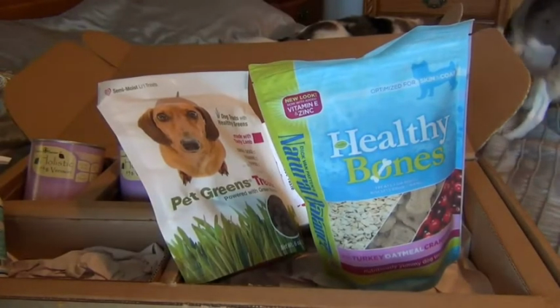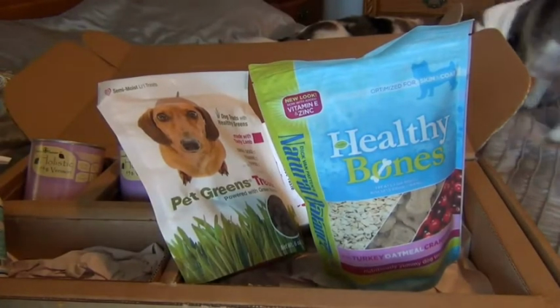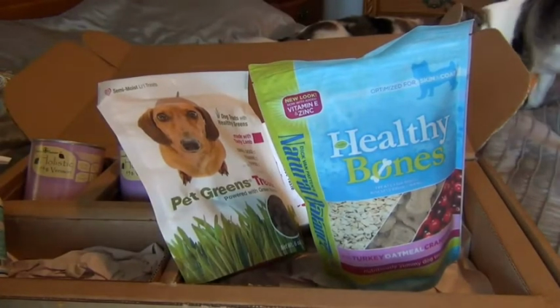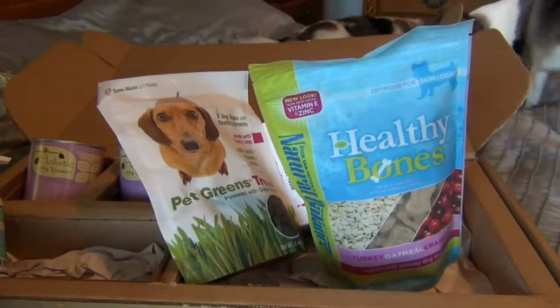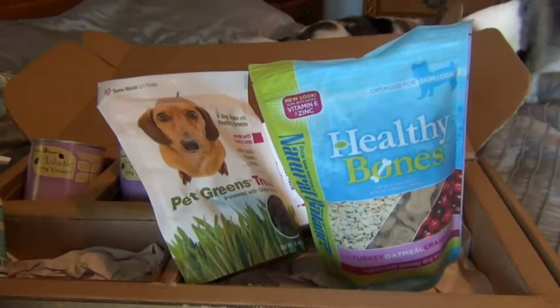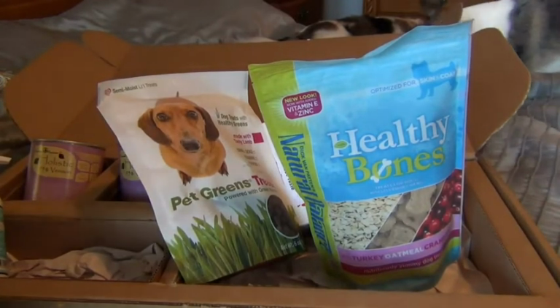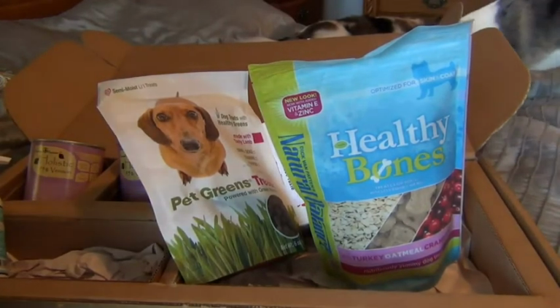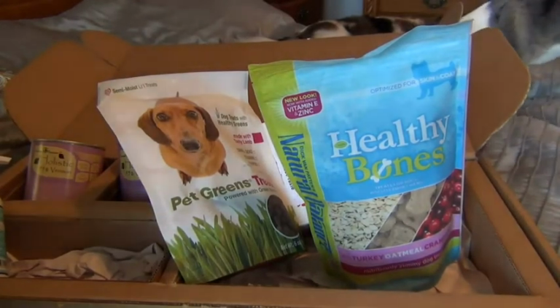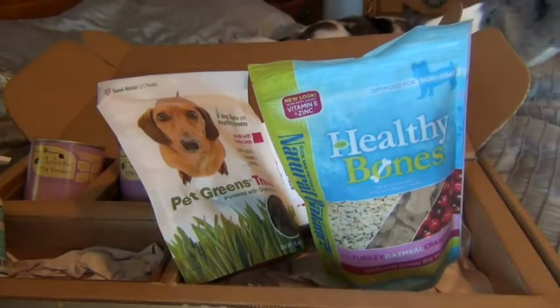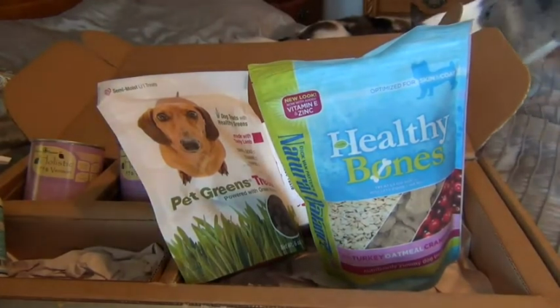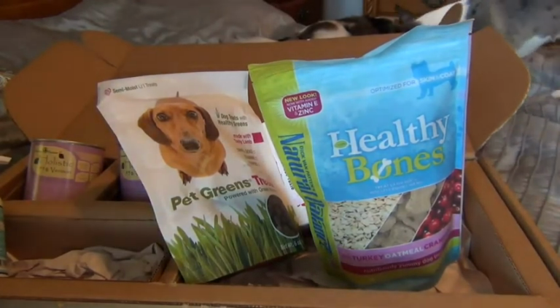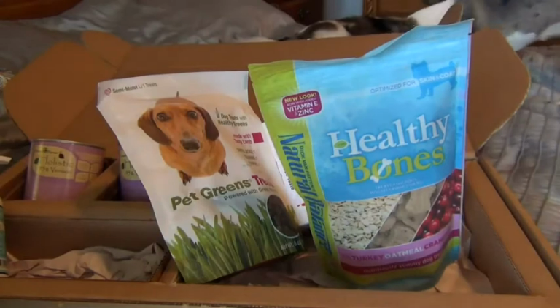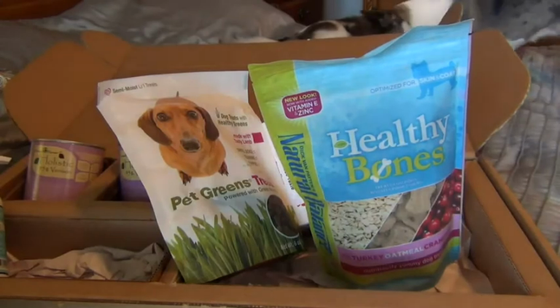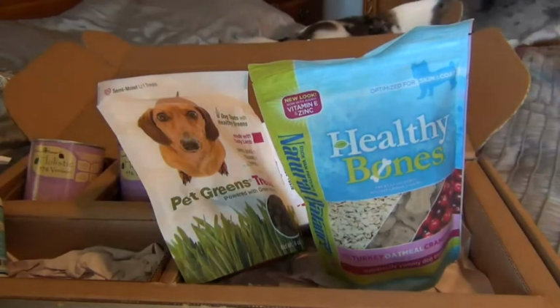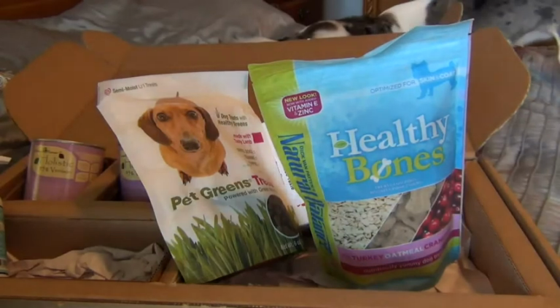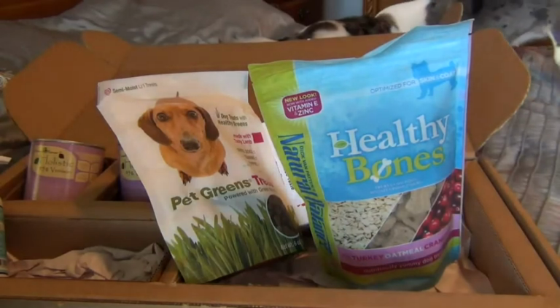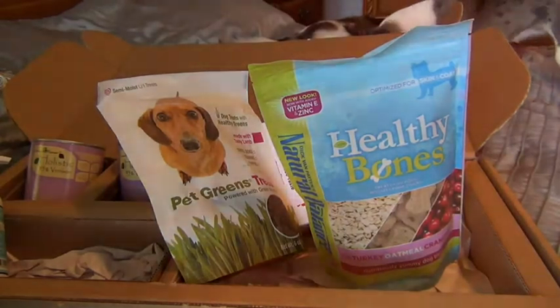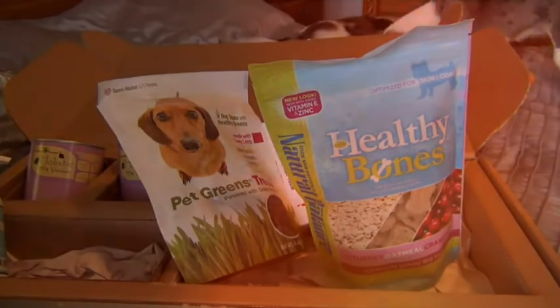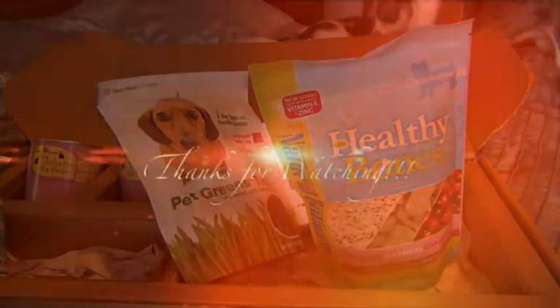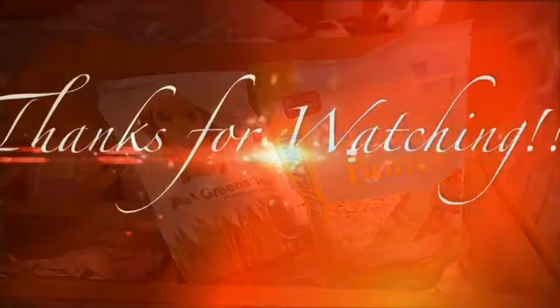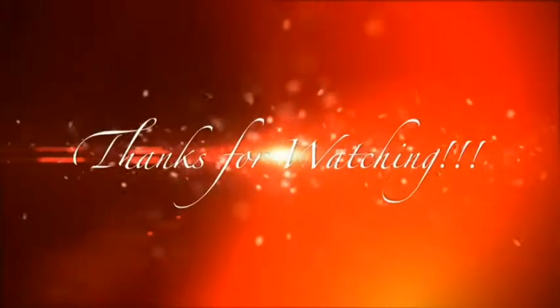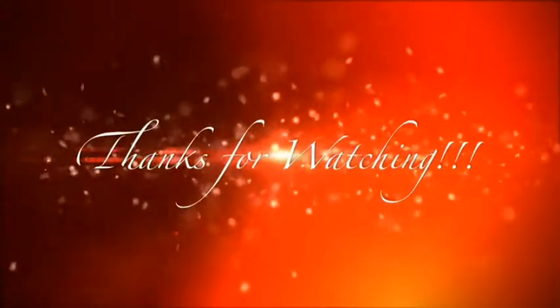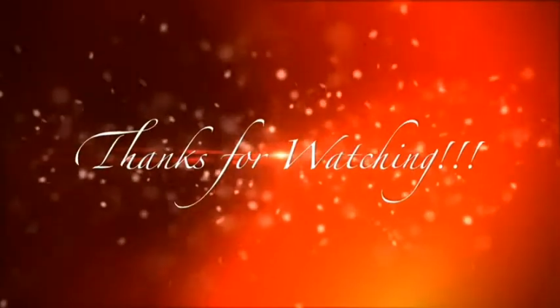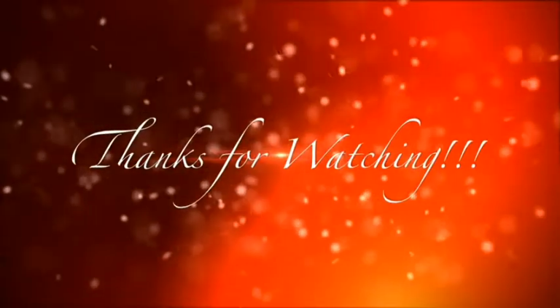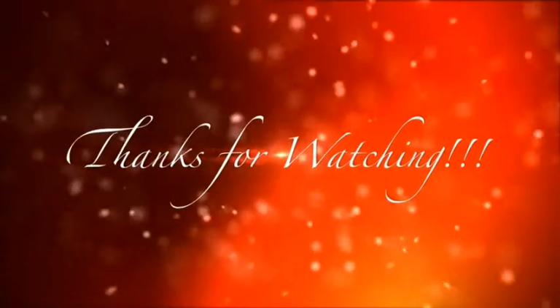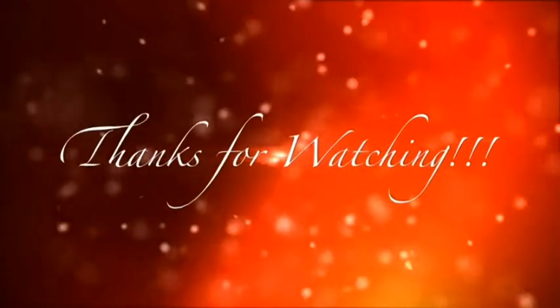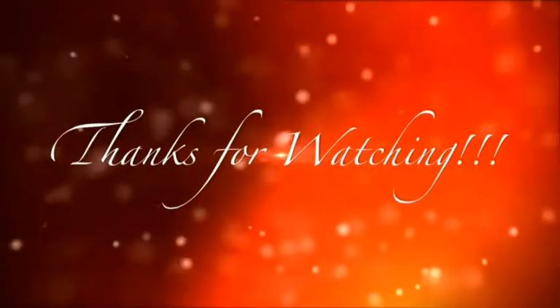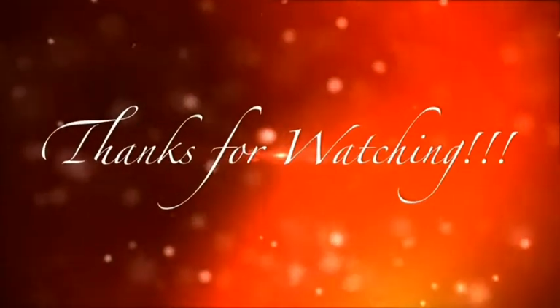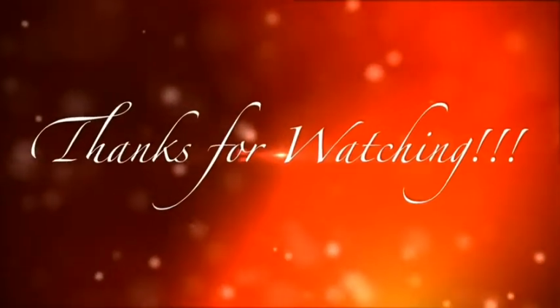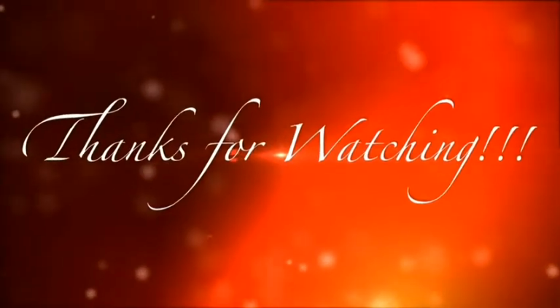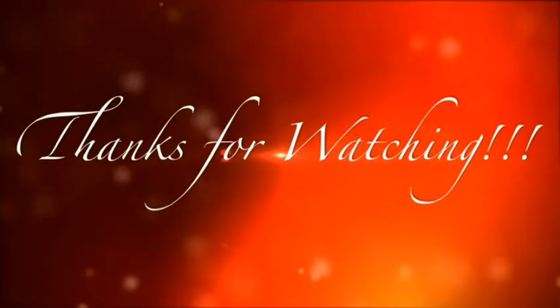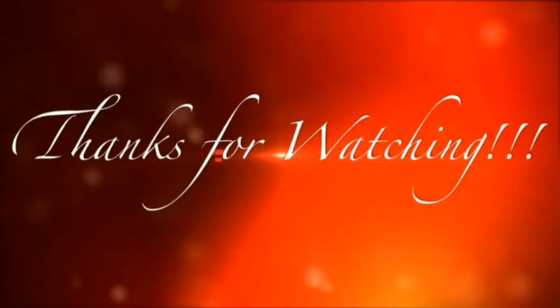Anyways guys, I want to thank you once again for joining us and we will see you again in the next video. Bye bye!